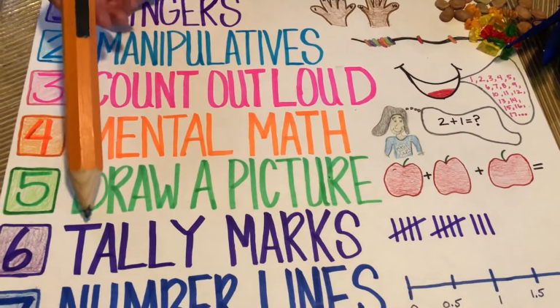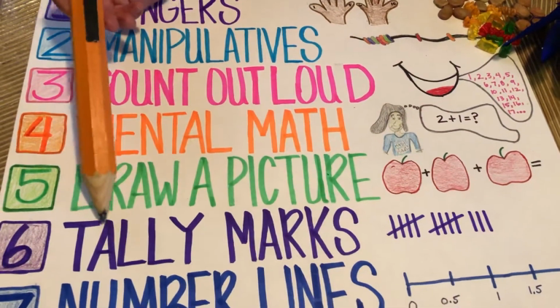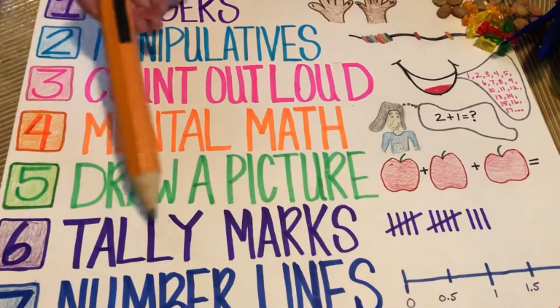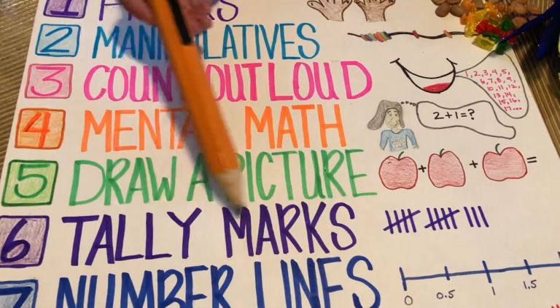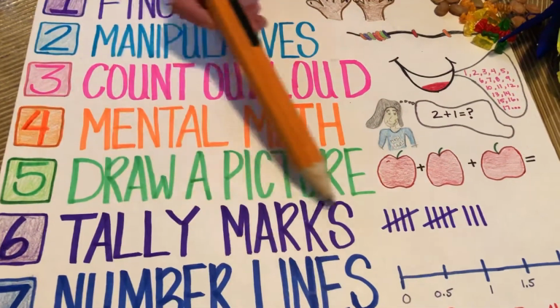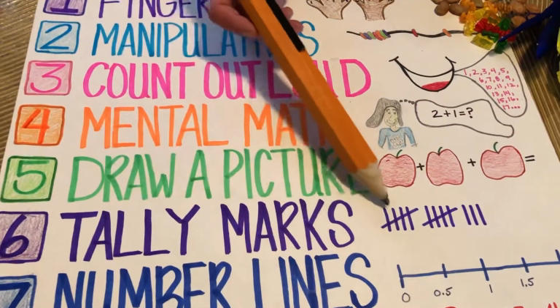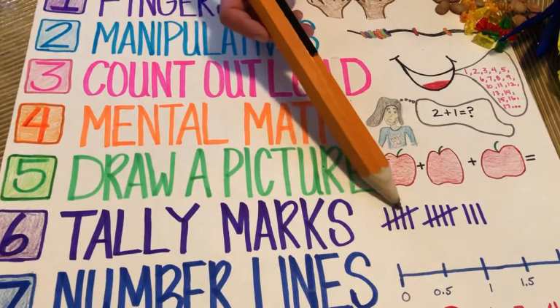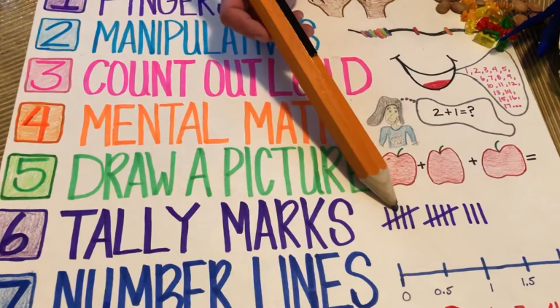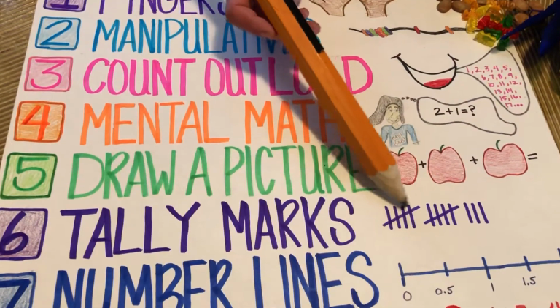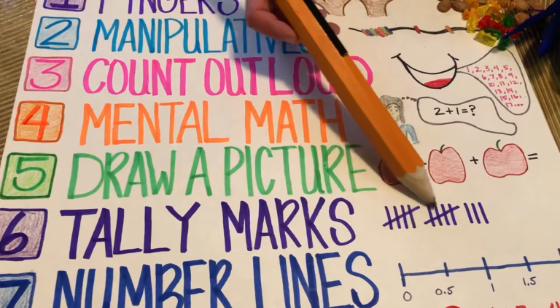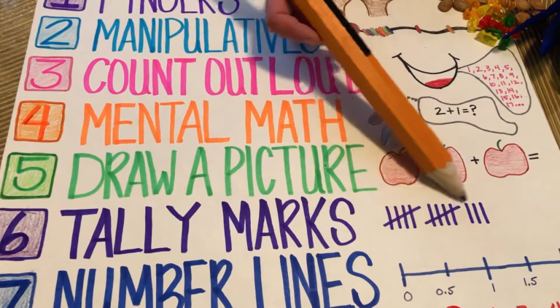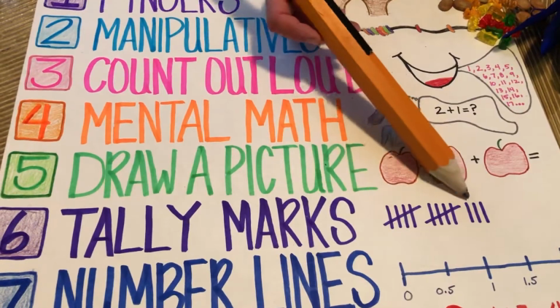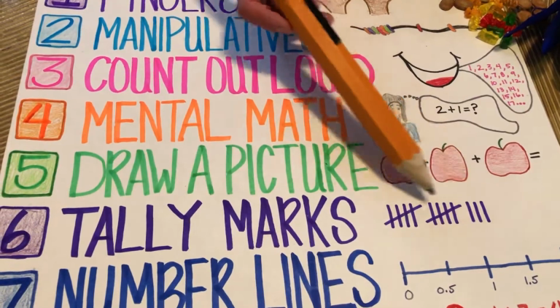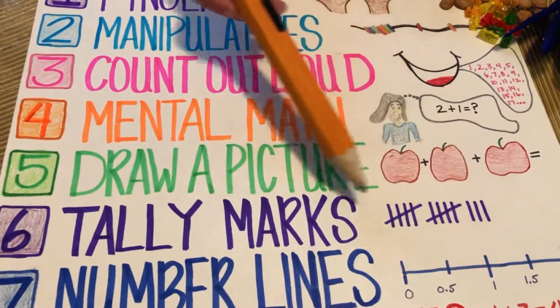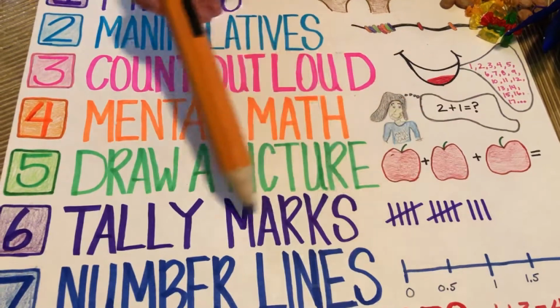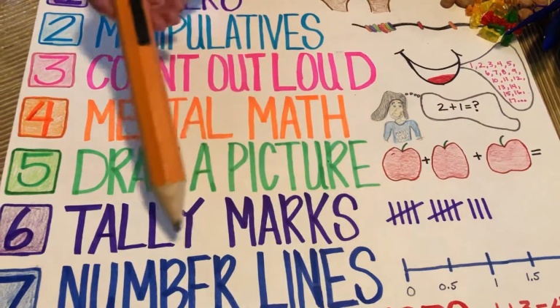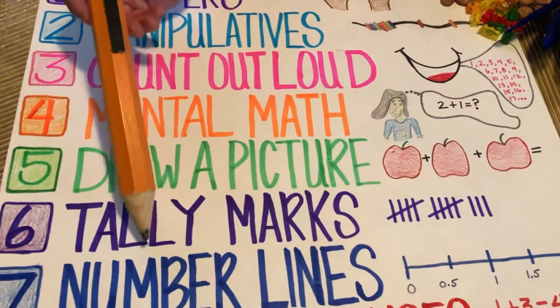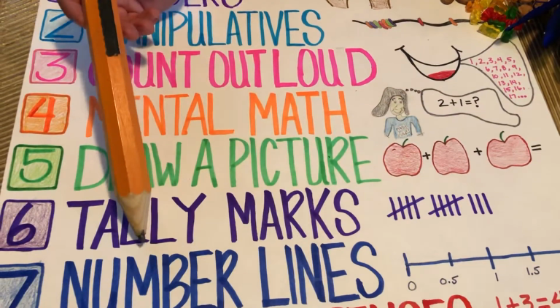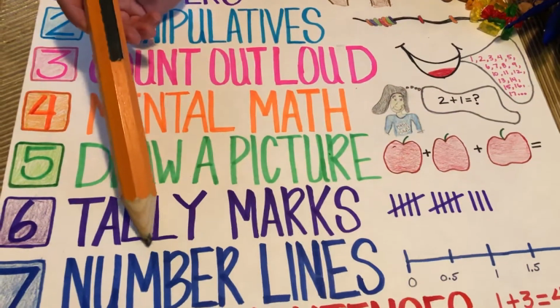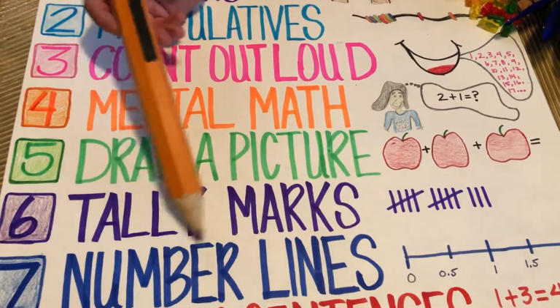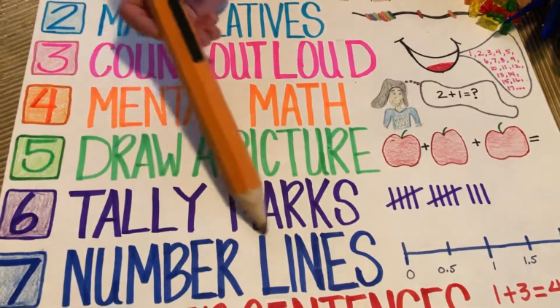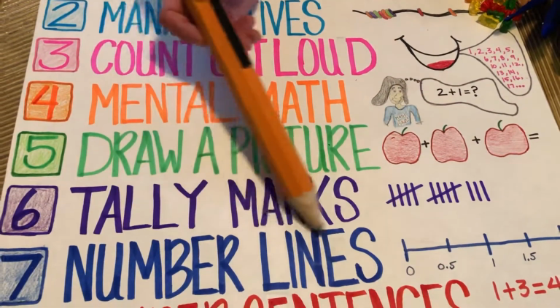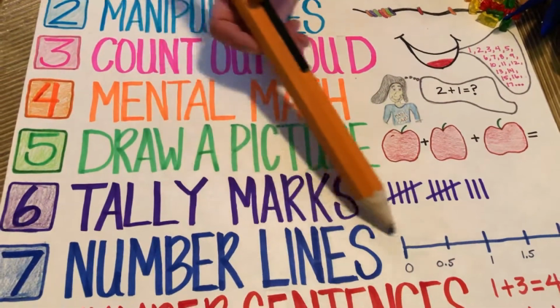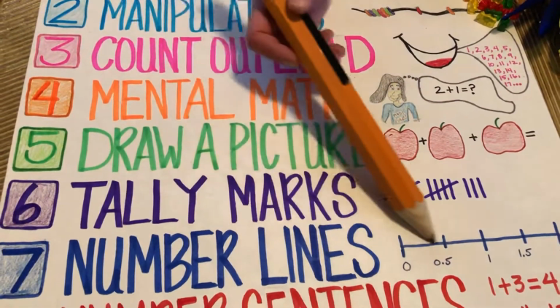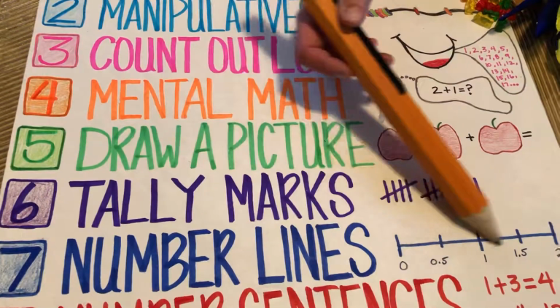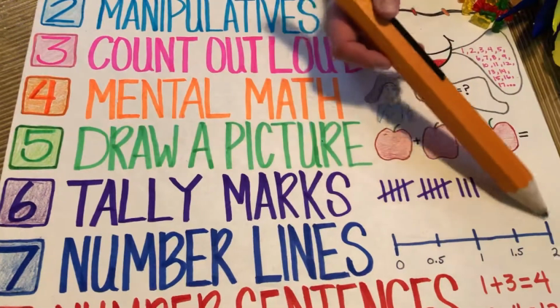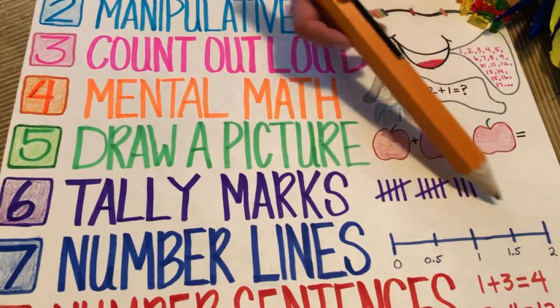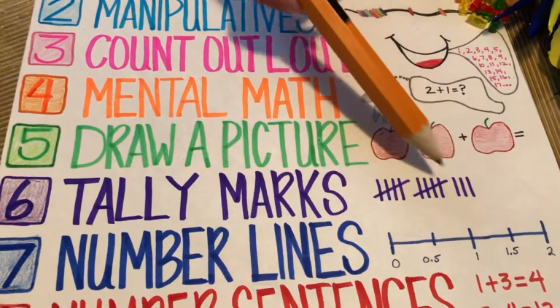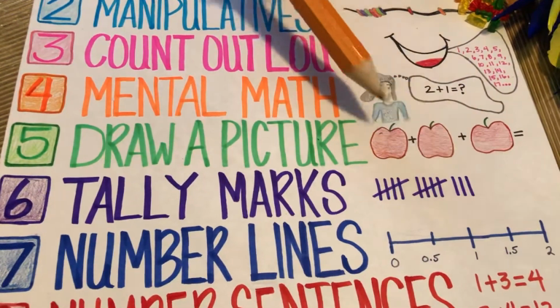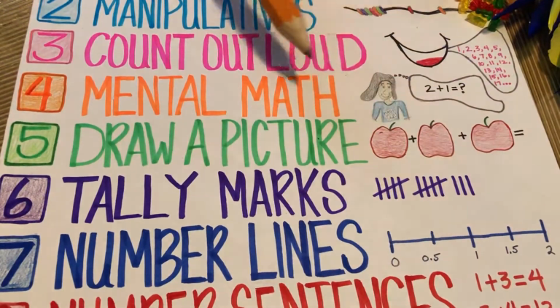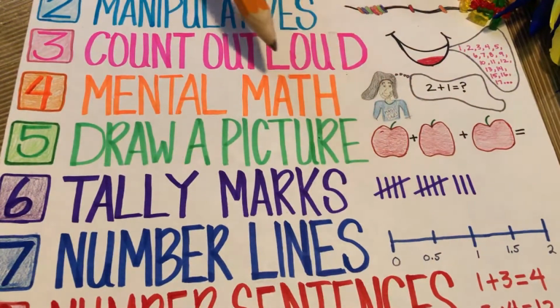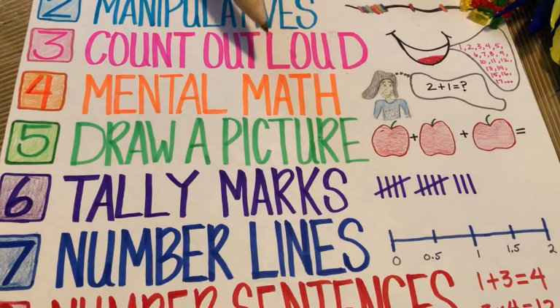Number six: use tally marks, like groups of five. Number seven: number lines — a classic mathematical practice.